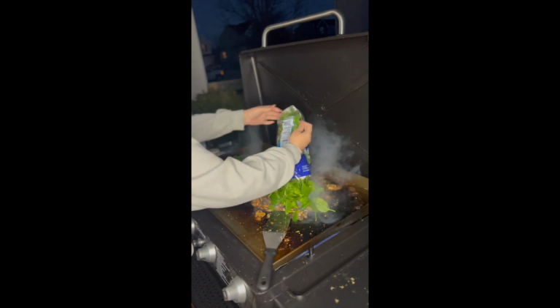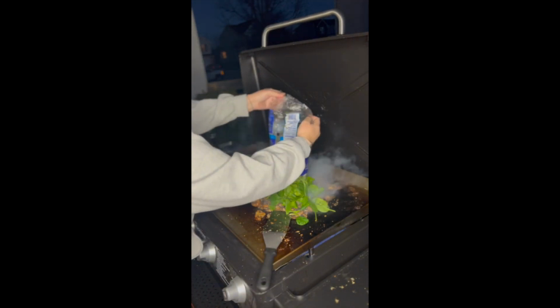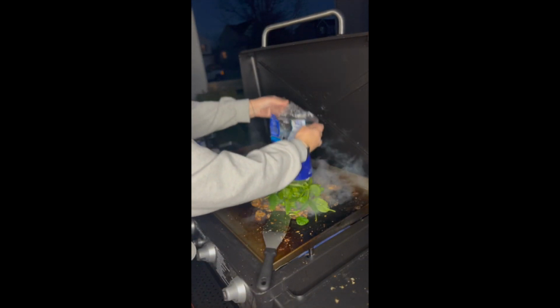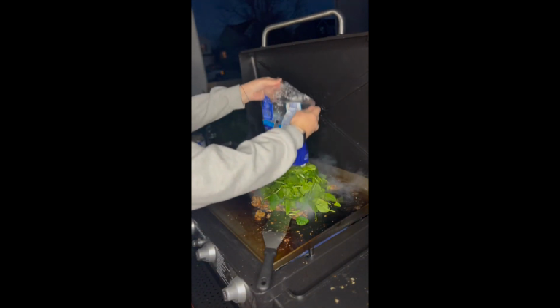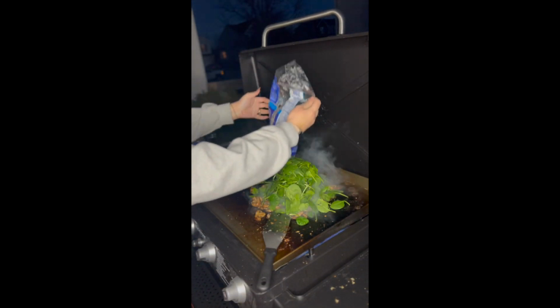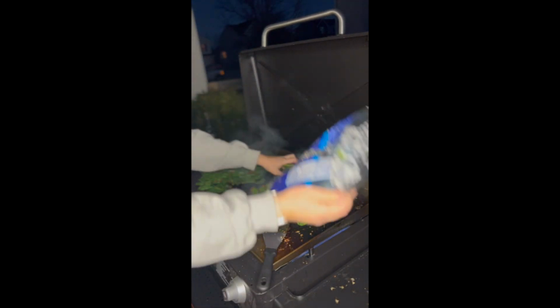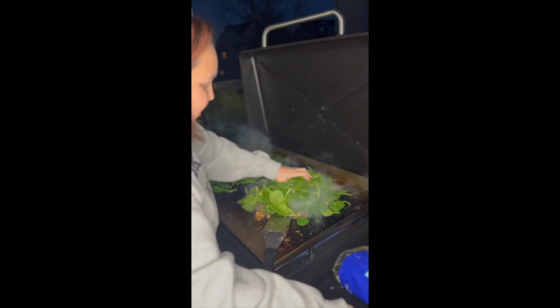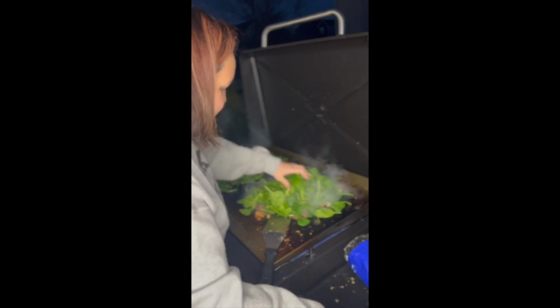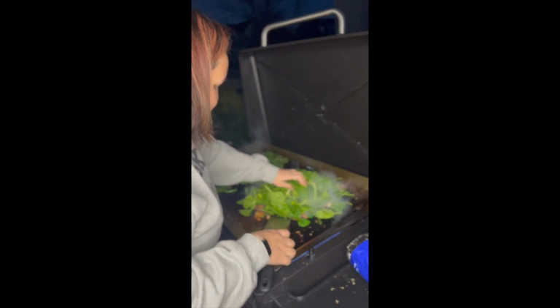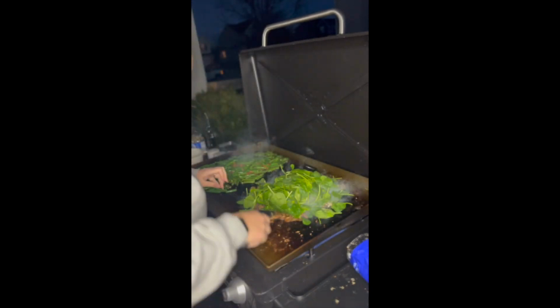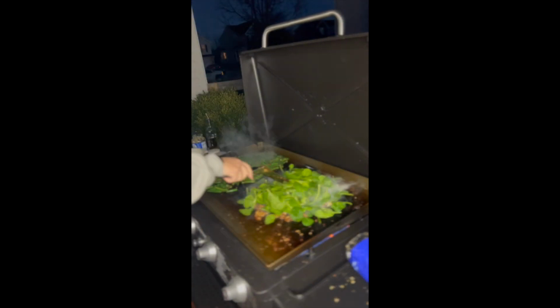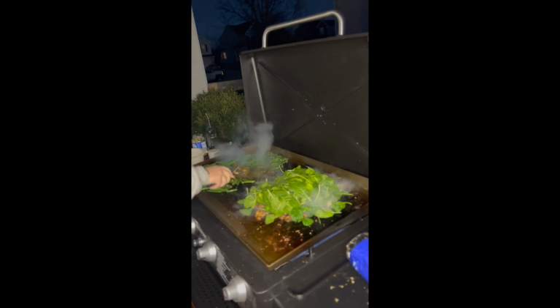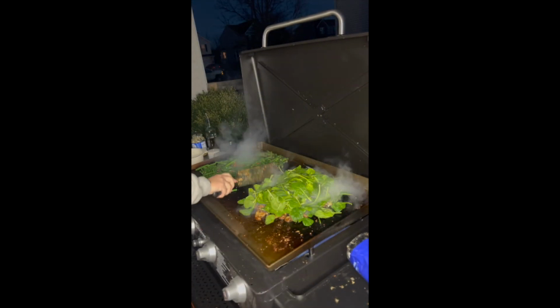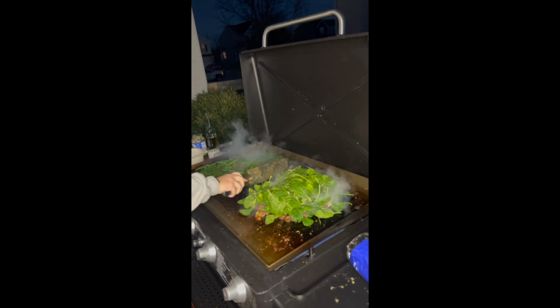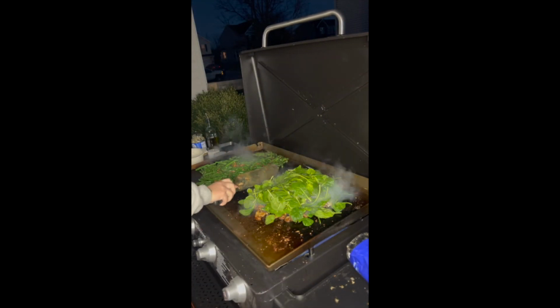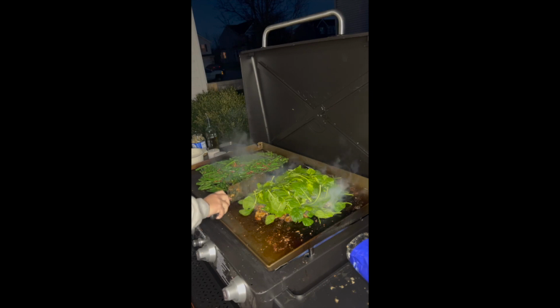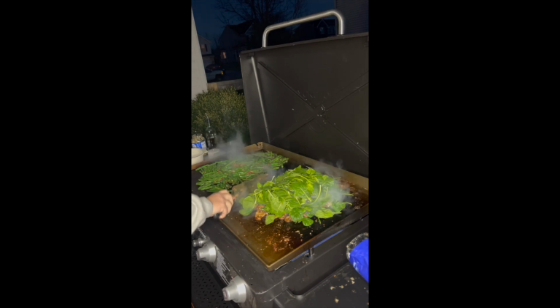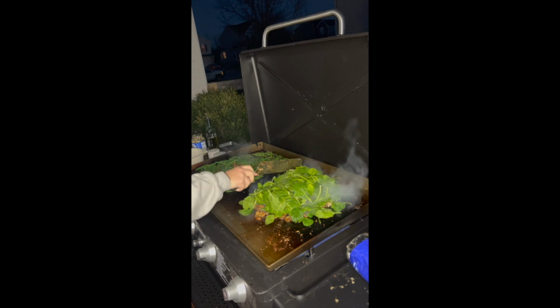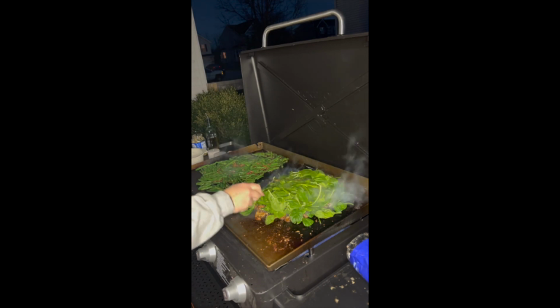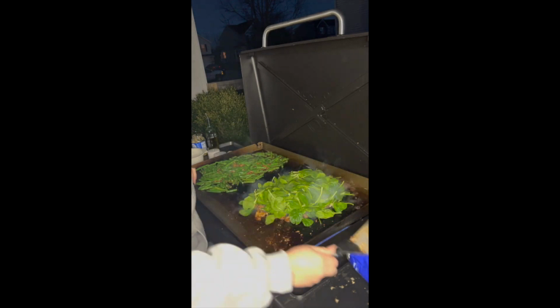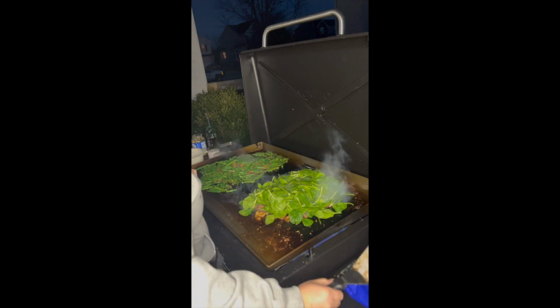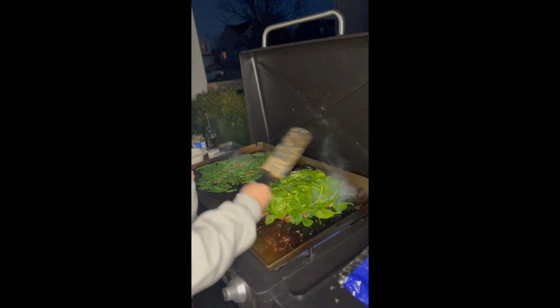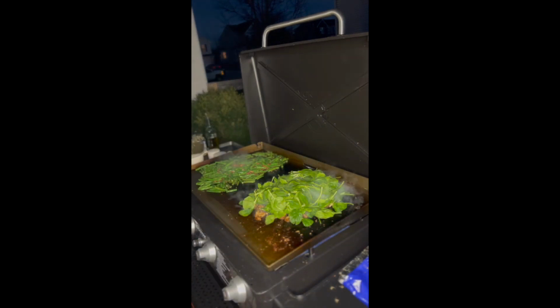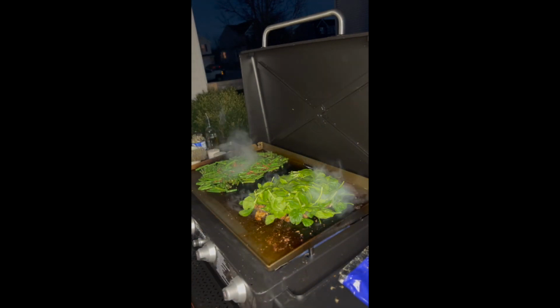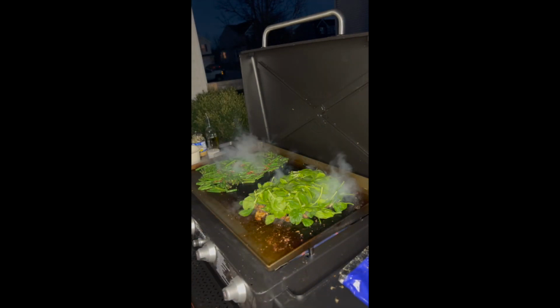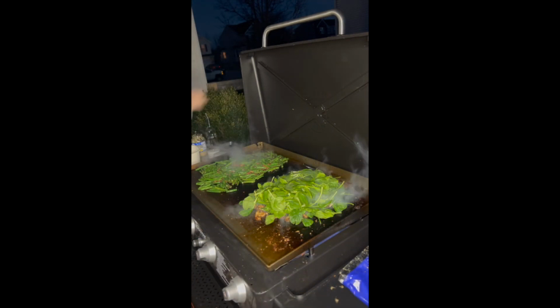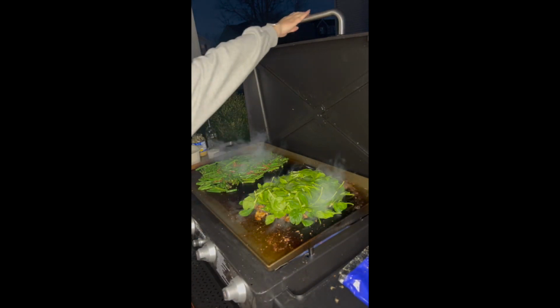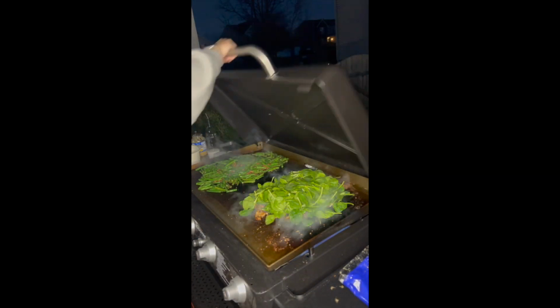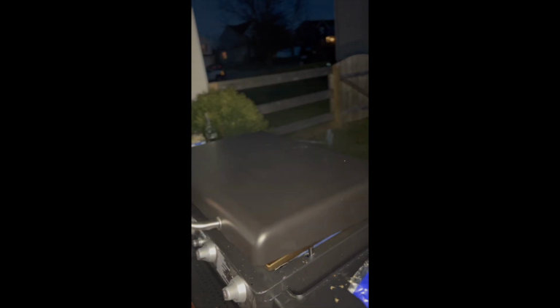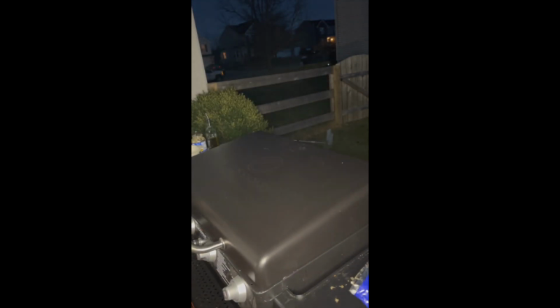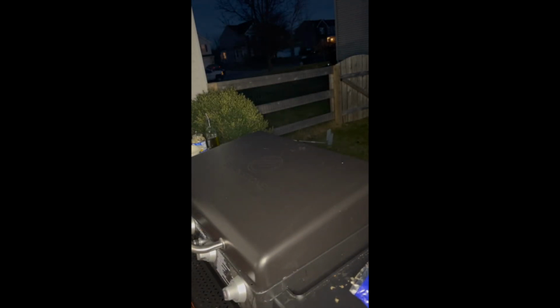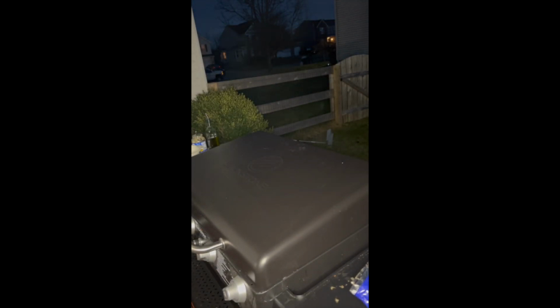Add your bag of spinach leaves and get that all cooked down. We're going to close the lid here to help cook that down.